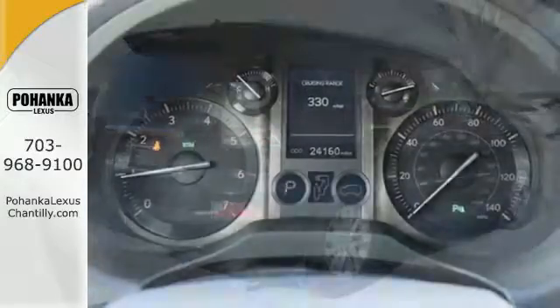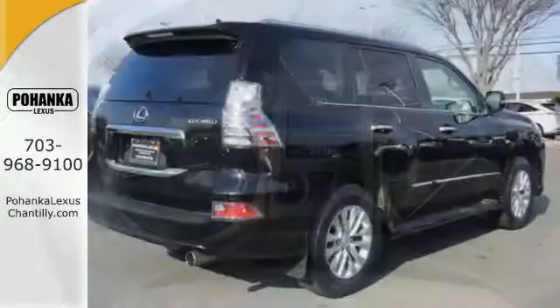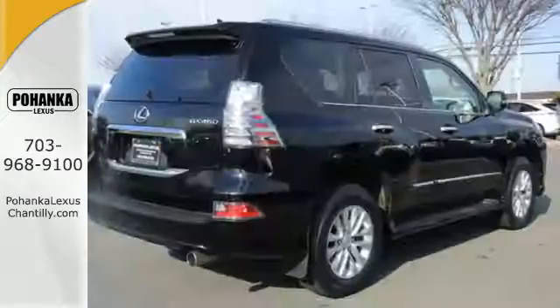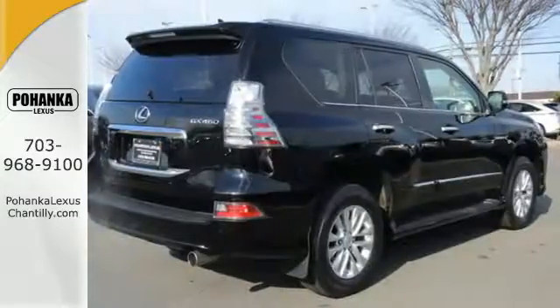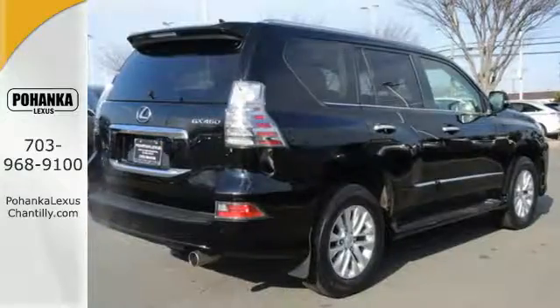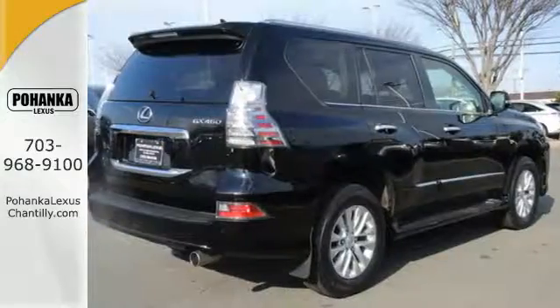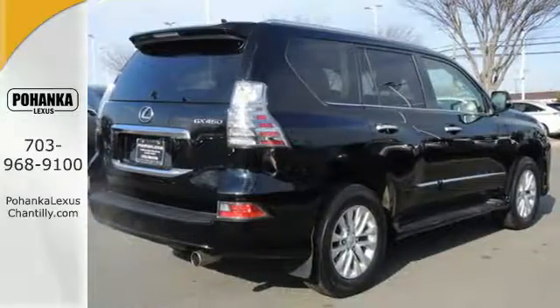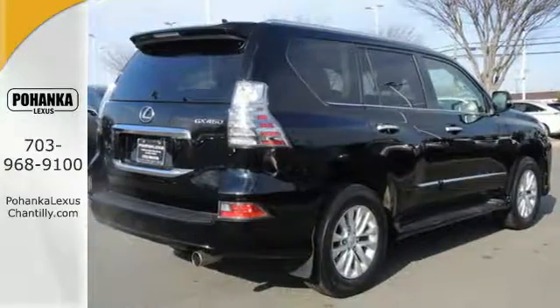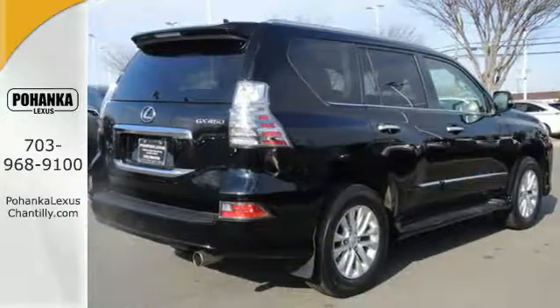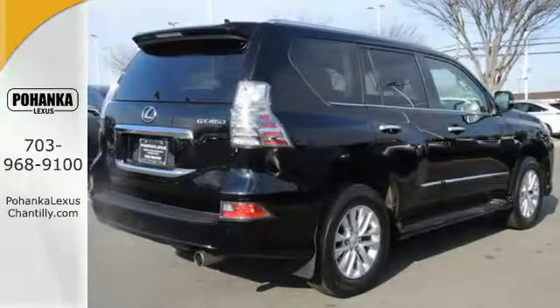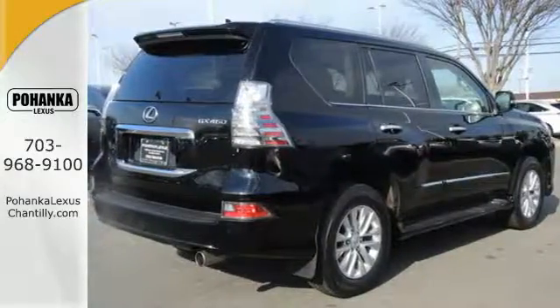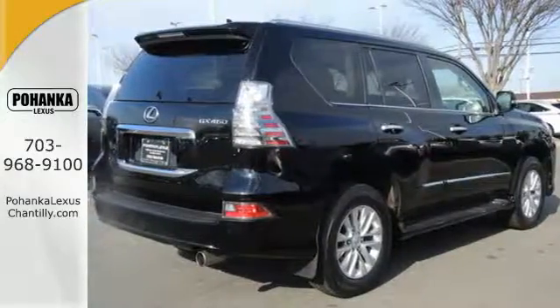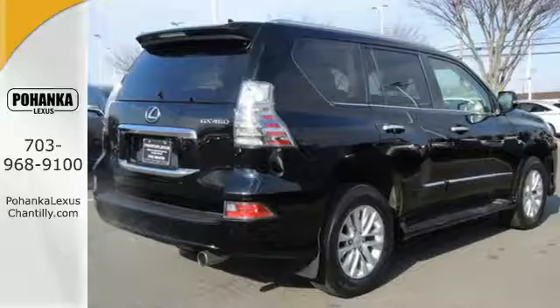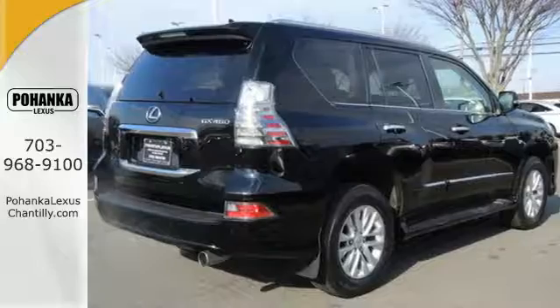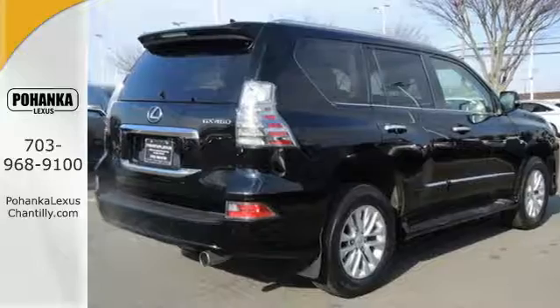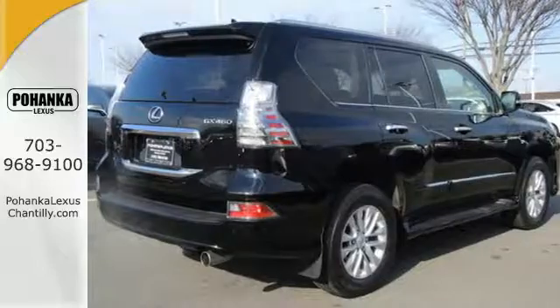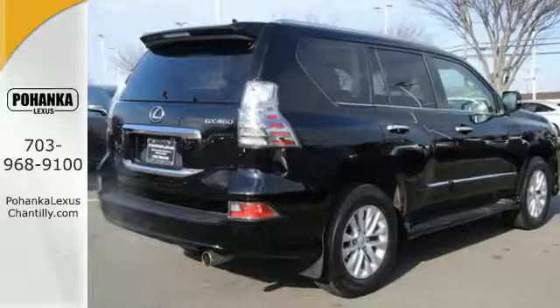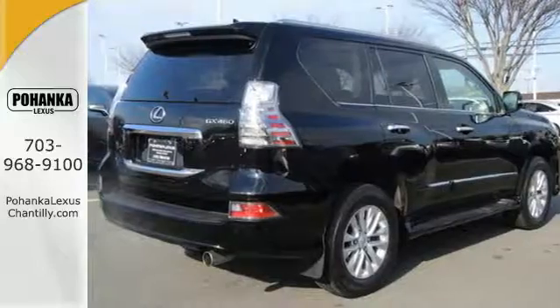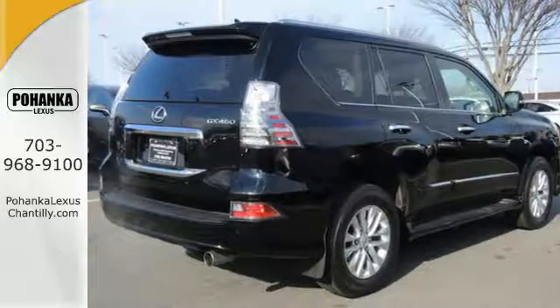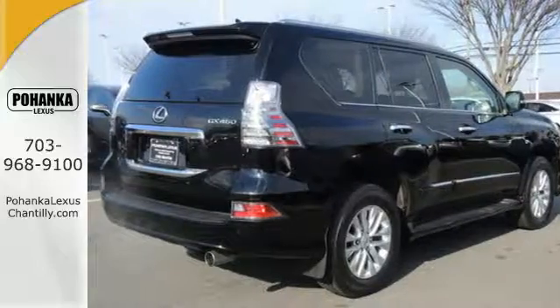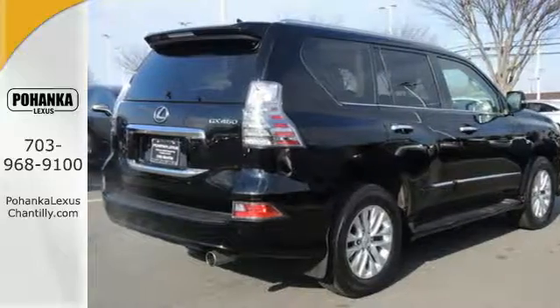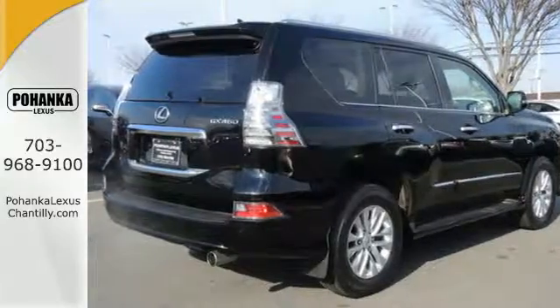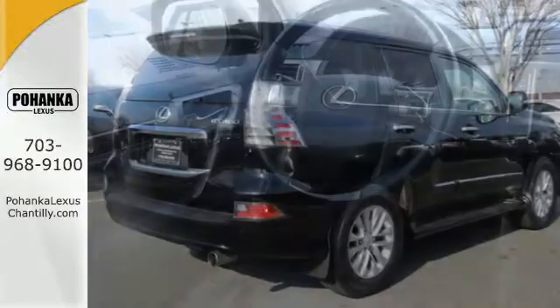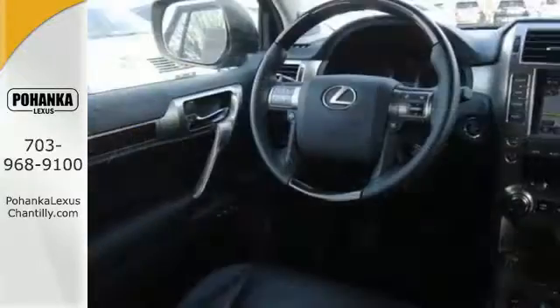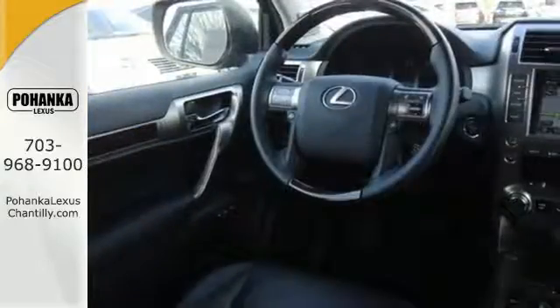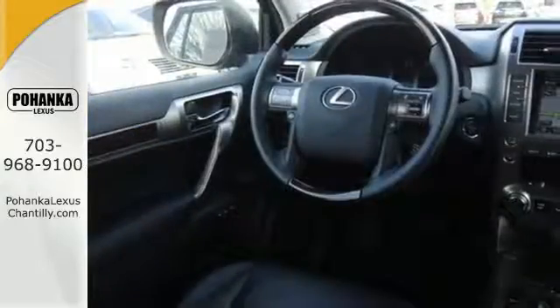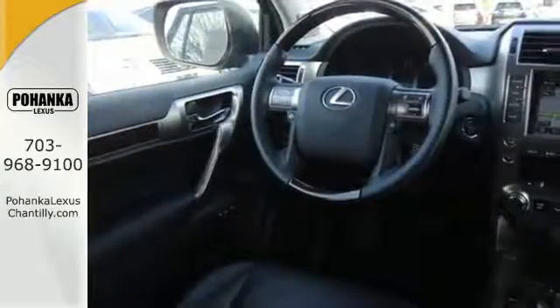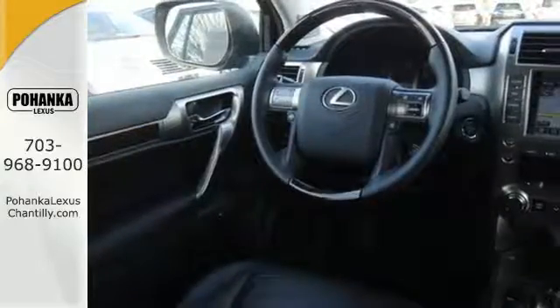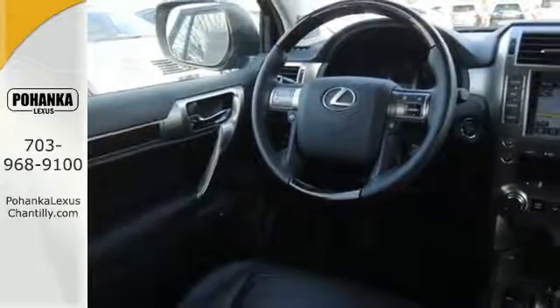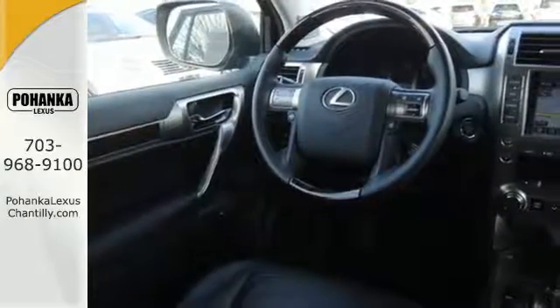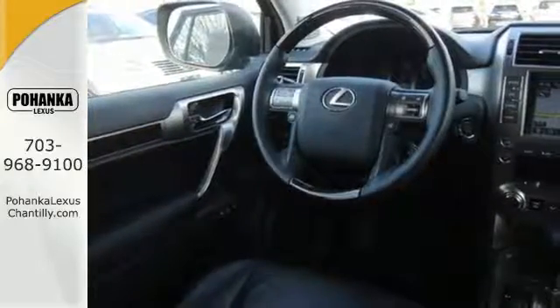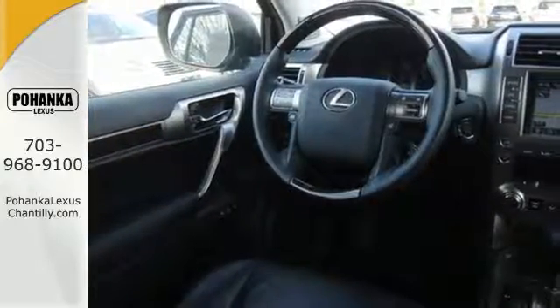Never compromise with premium sound, climate control, a power sunroof, and the Lexus Memory System.